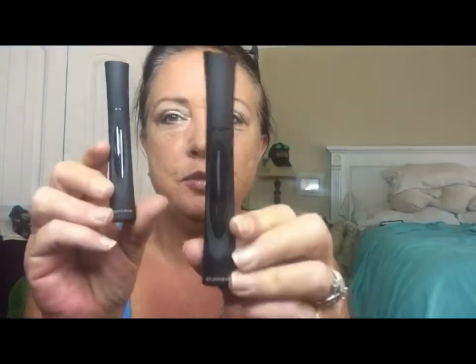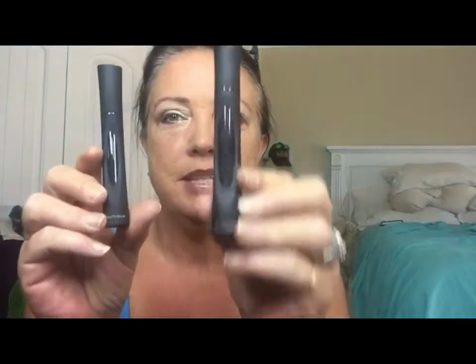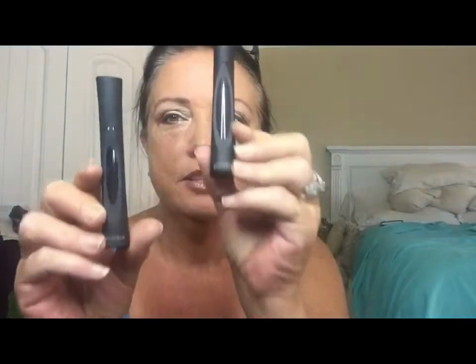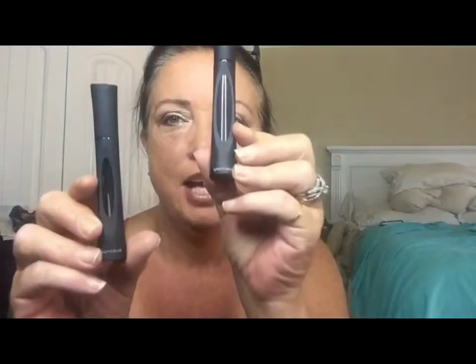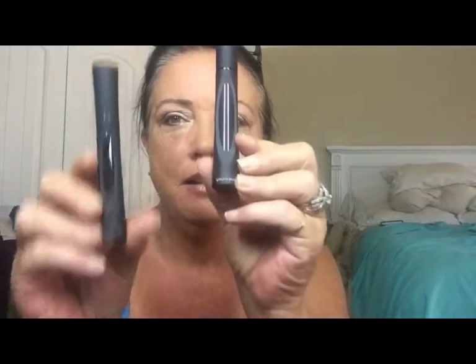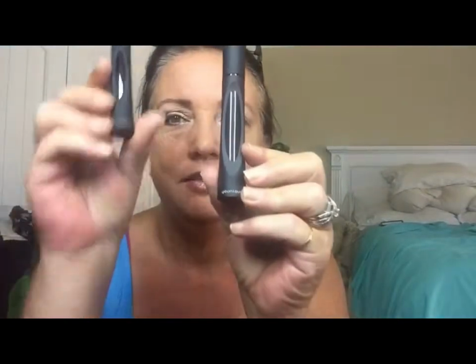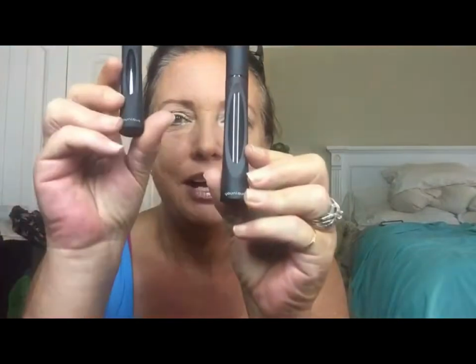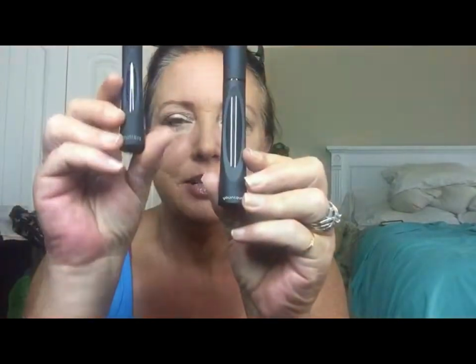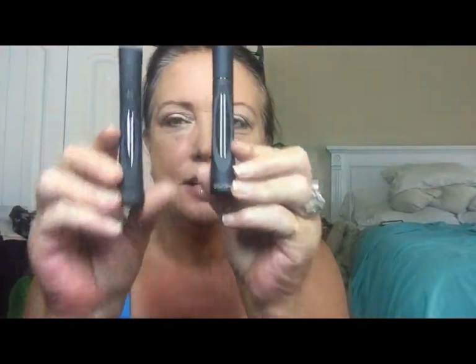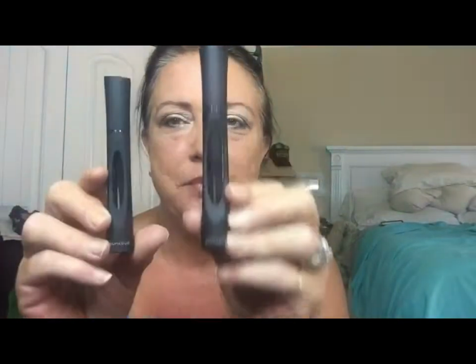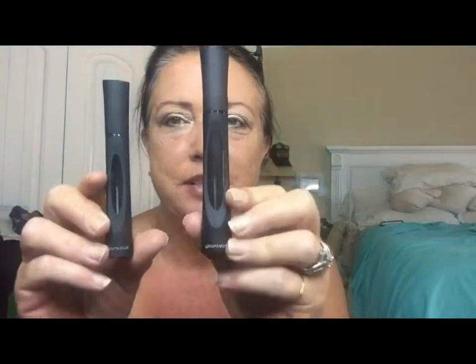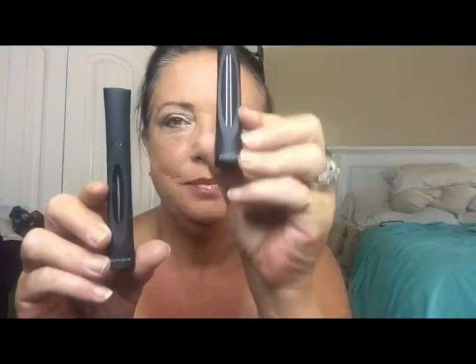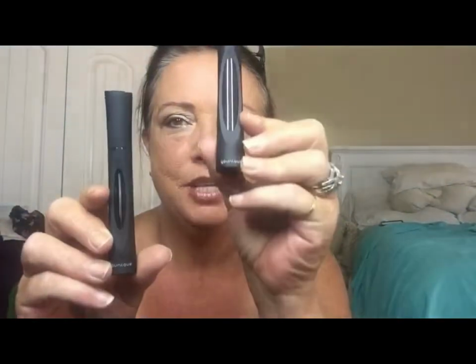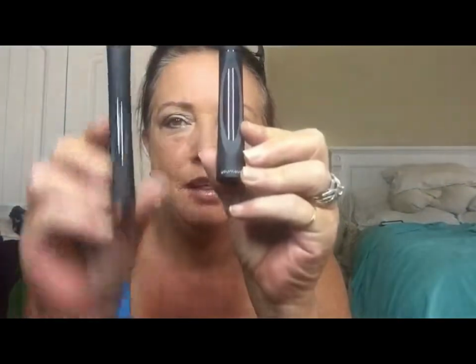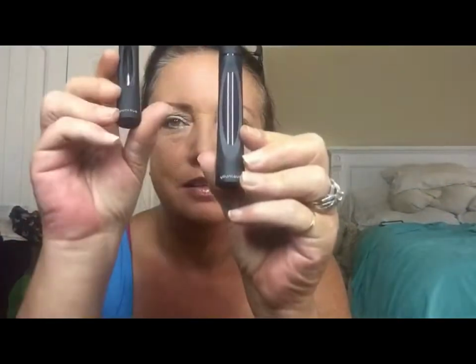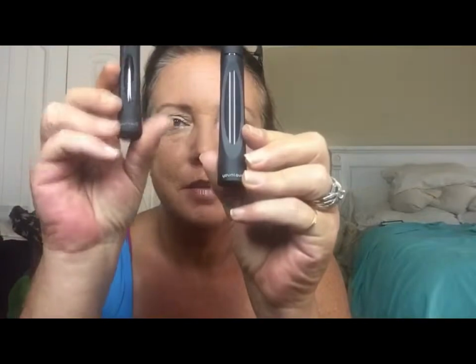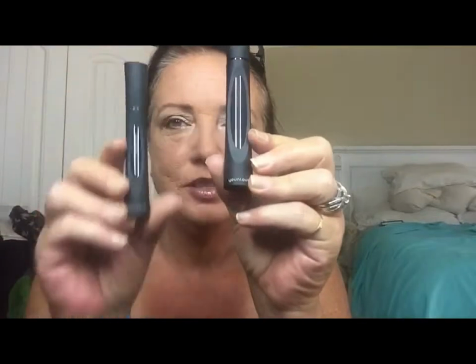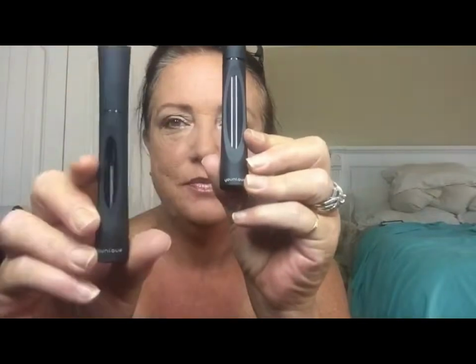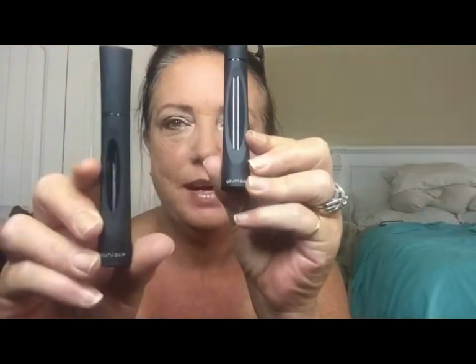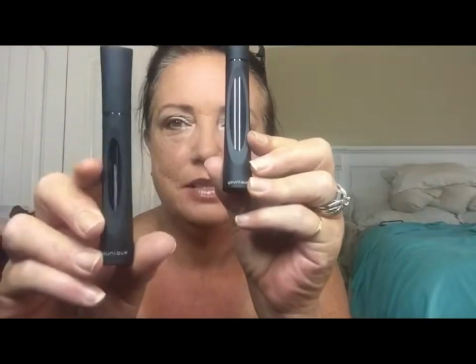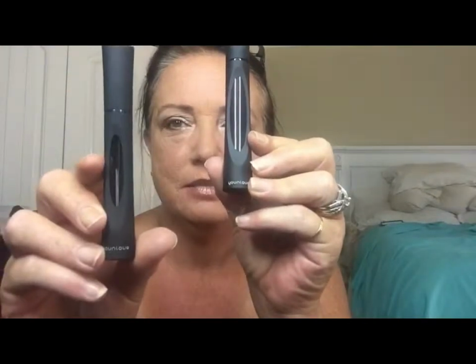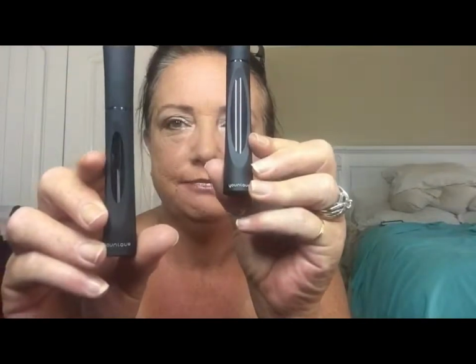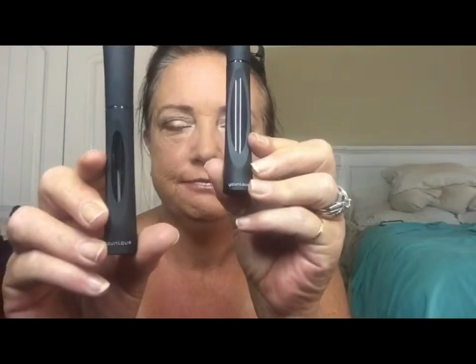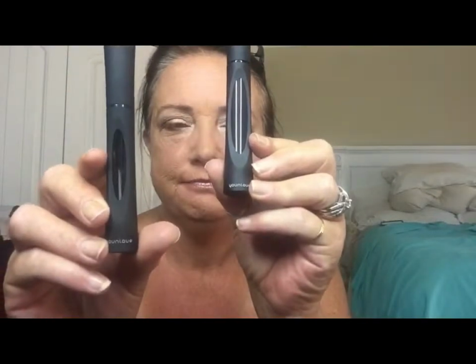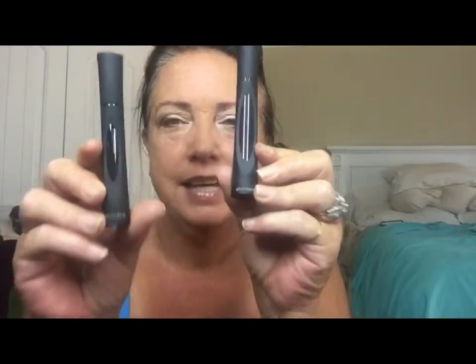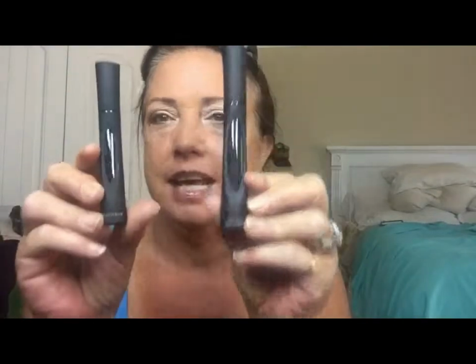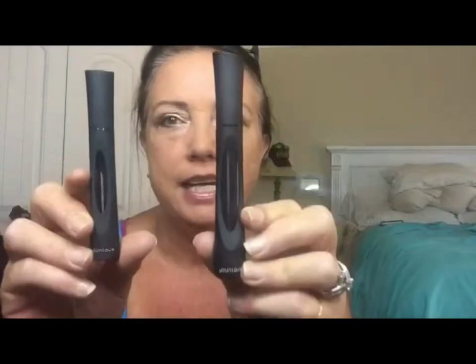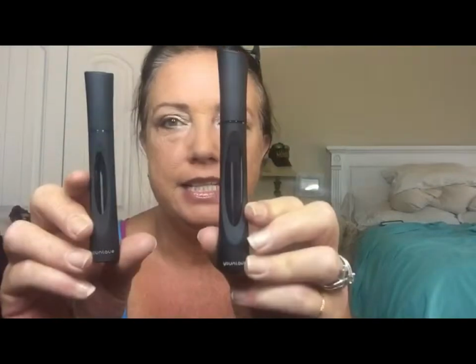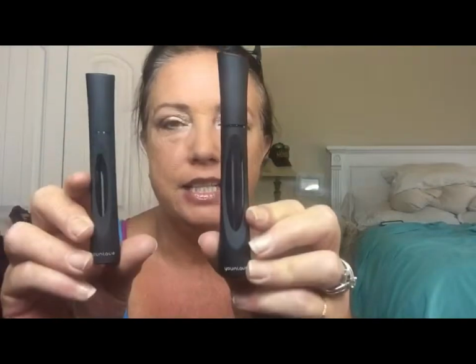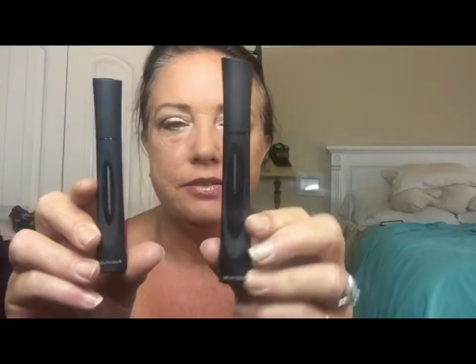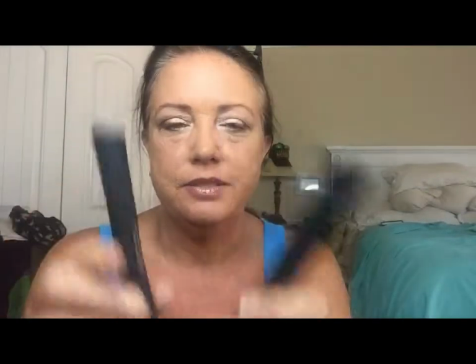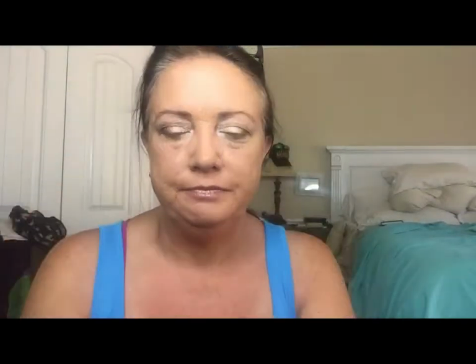Two tubes — gel and fibers. Big tube is gel, small tube is fibers. Easy to use.